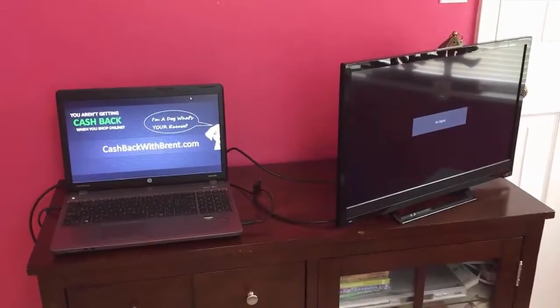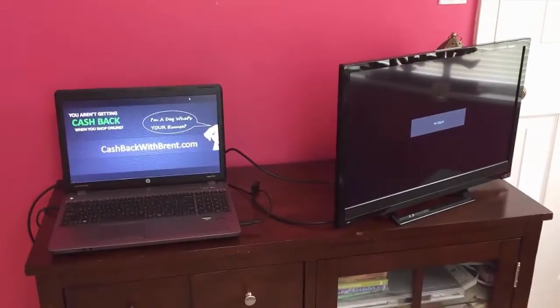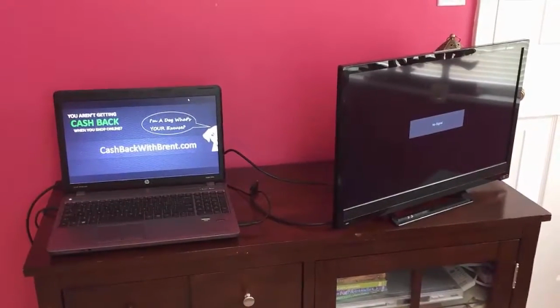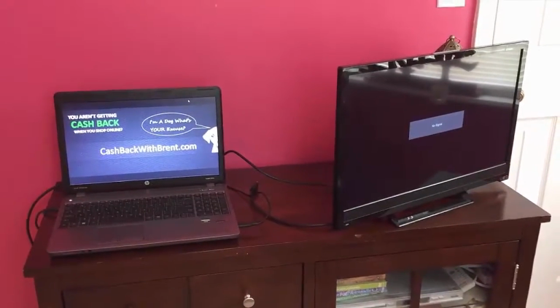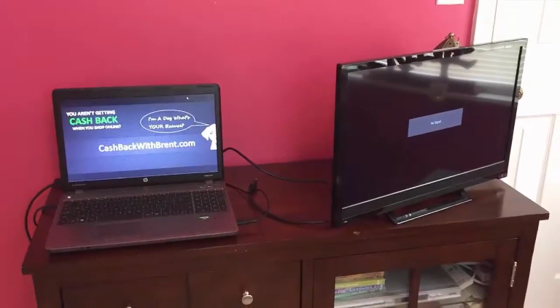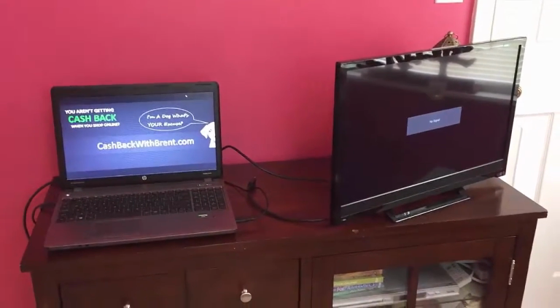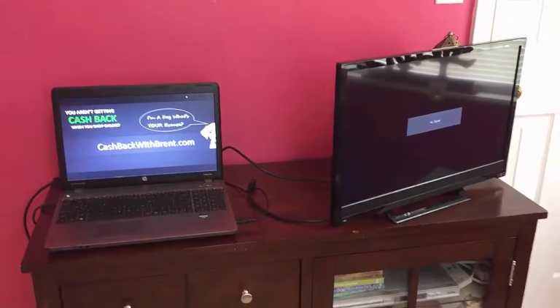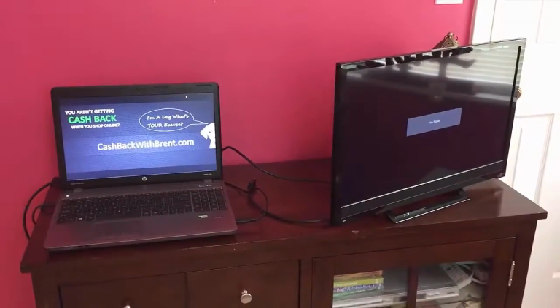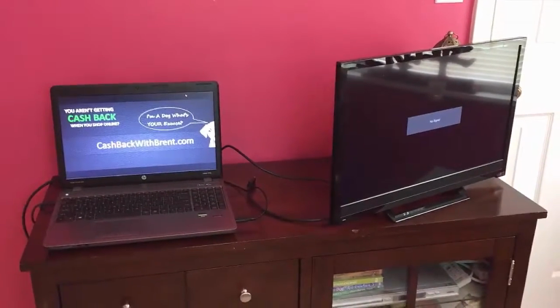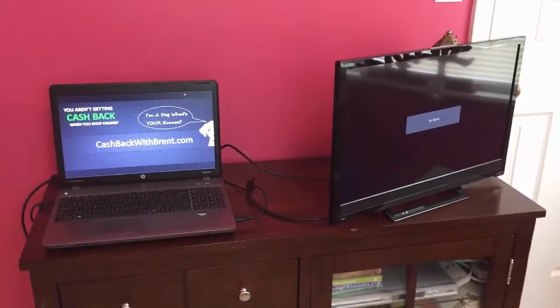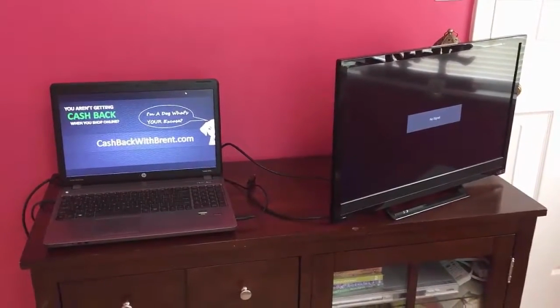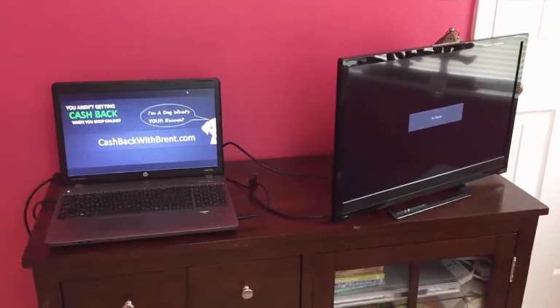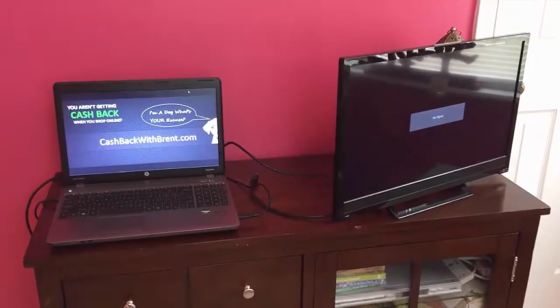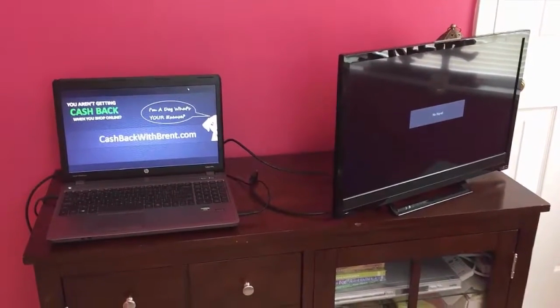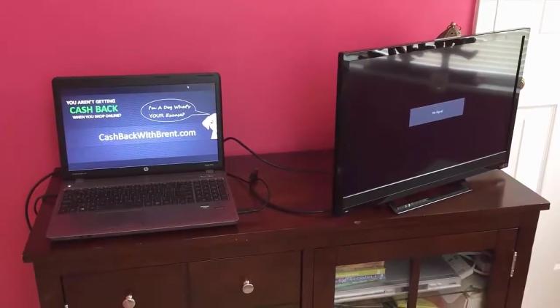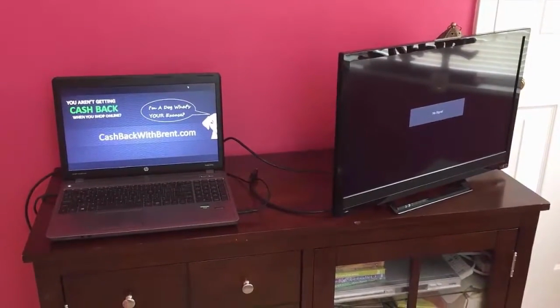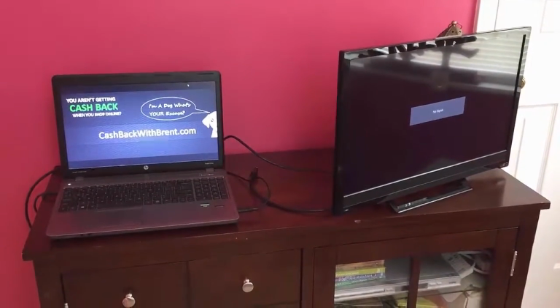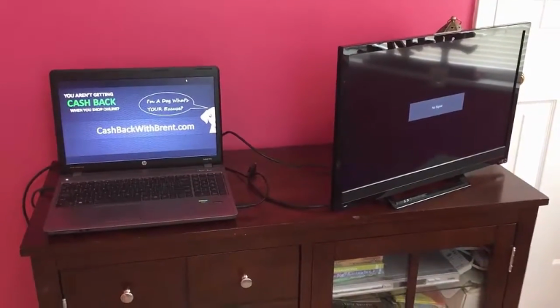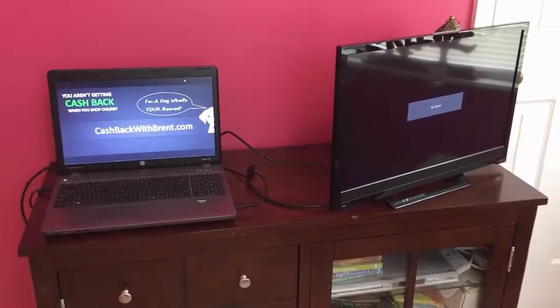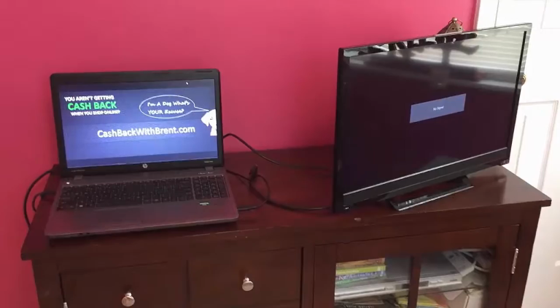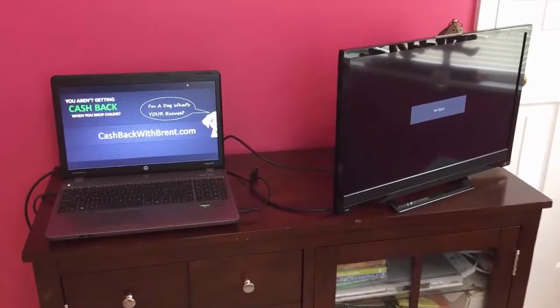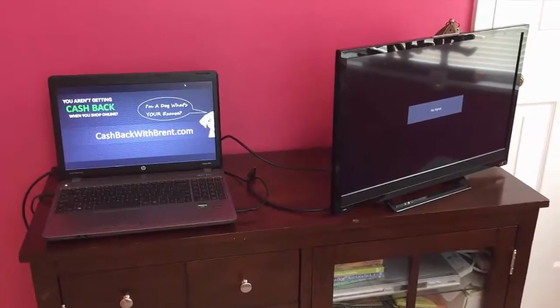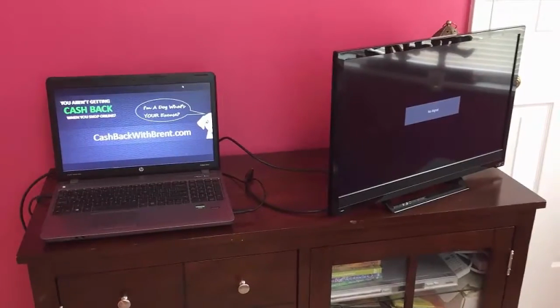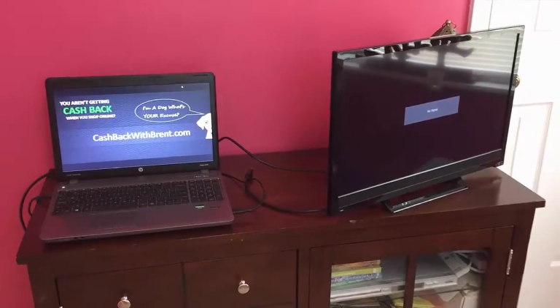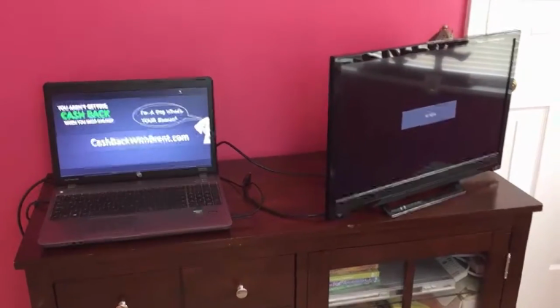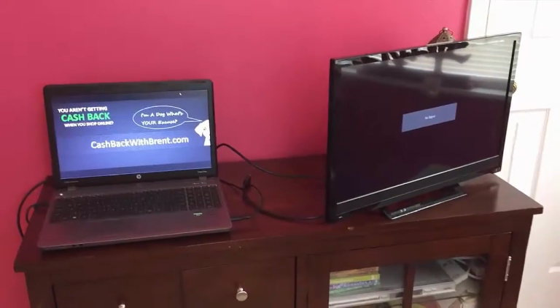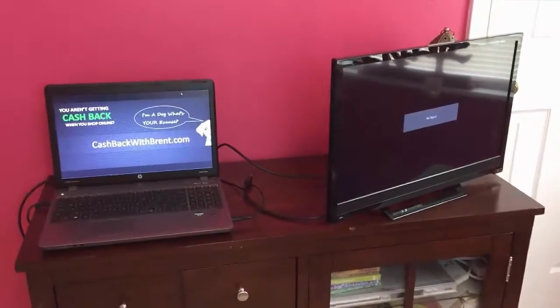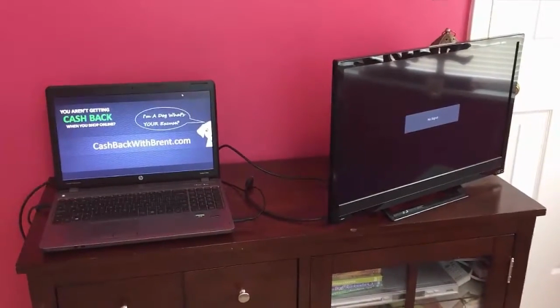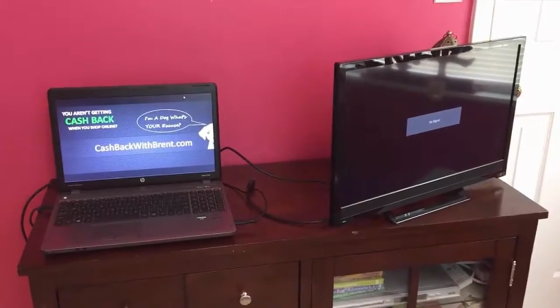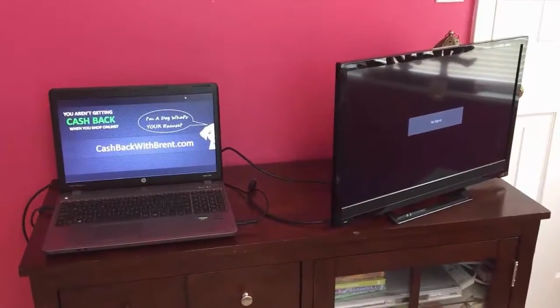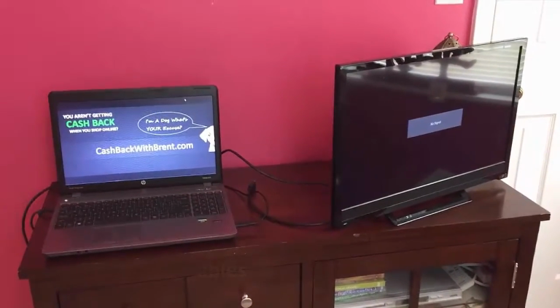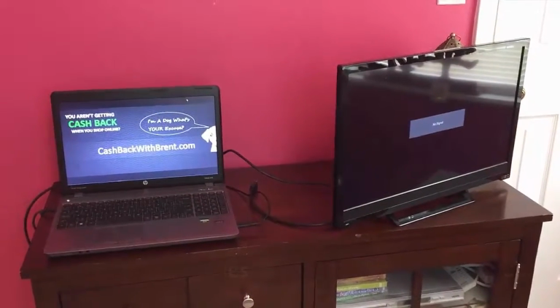I'll give you a couple different ways. Let's start off with the easiest one, with a brand new TV.